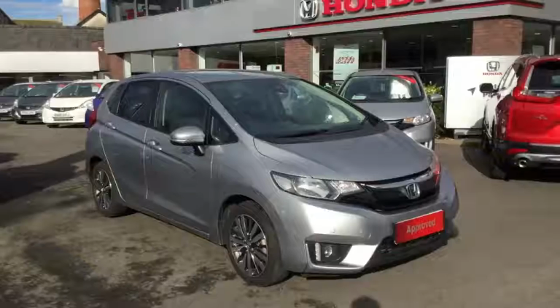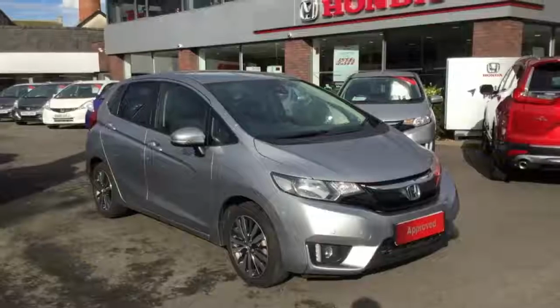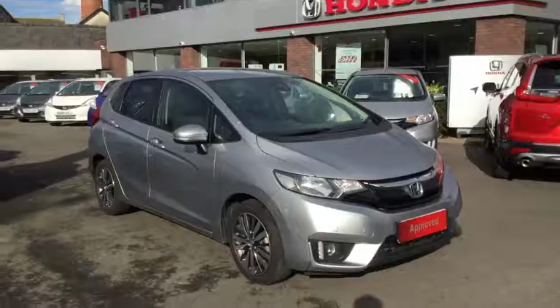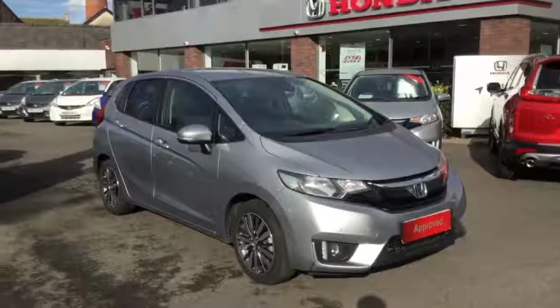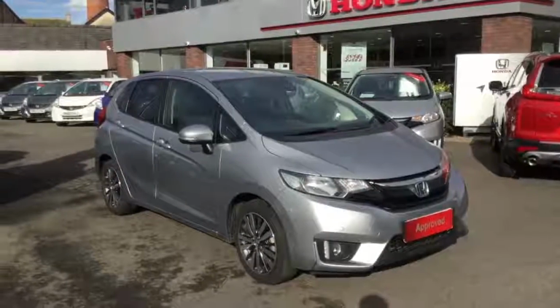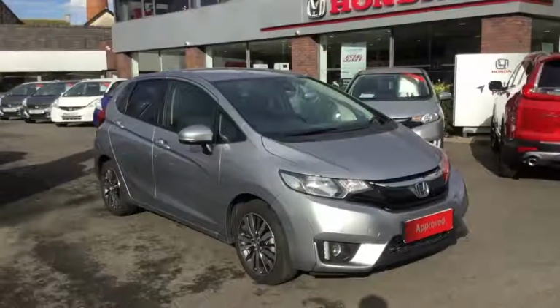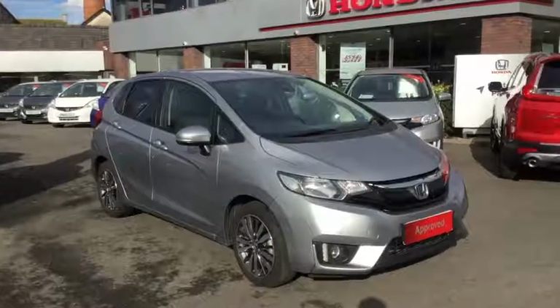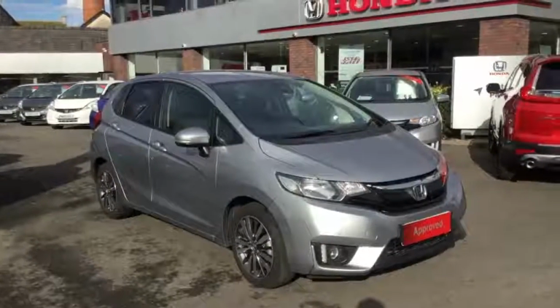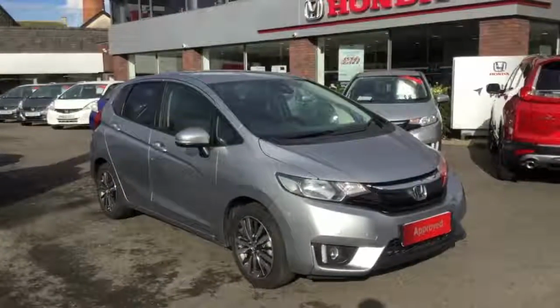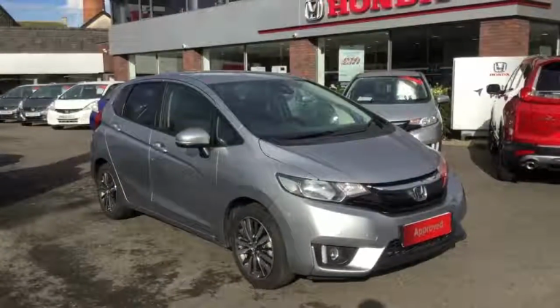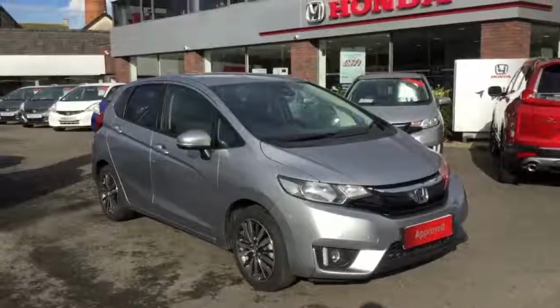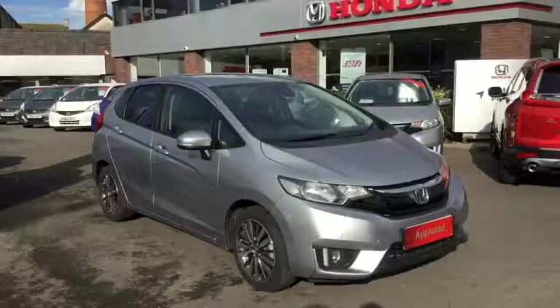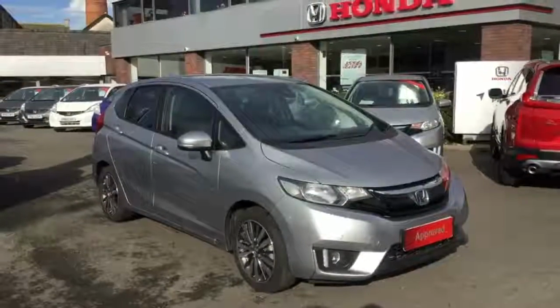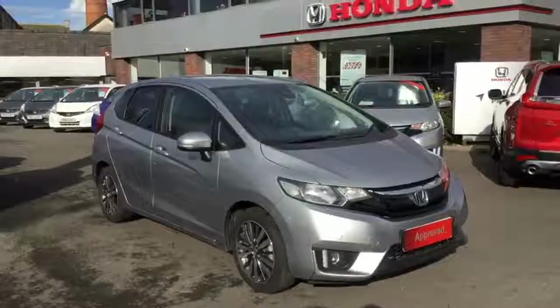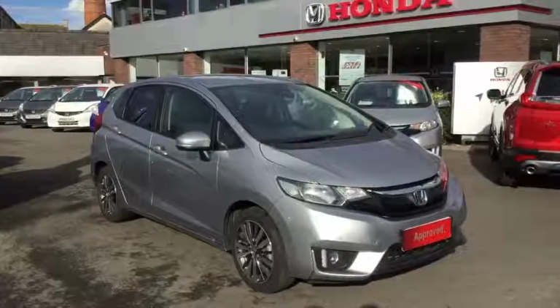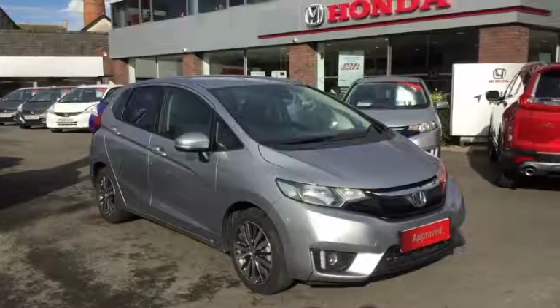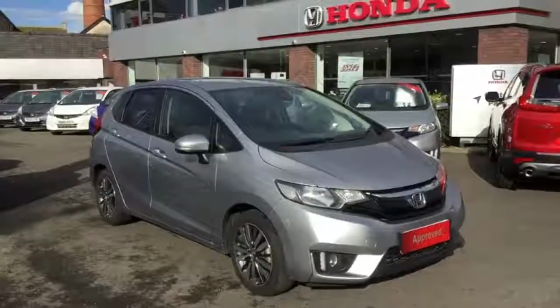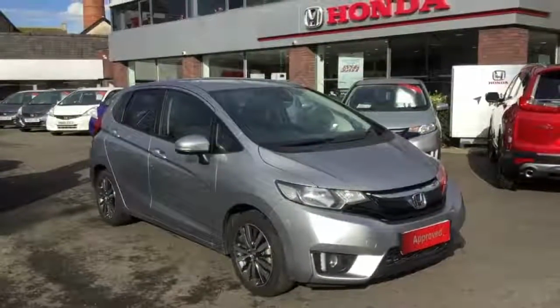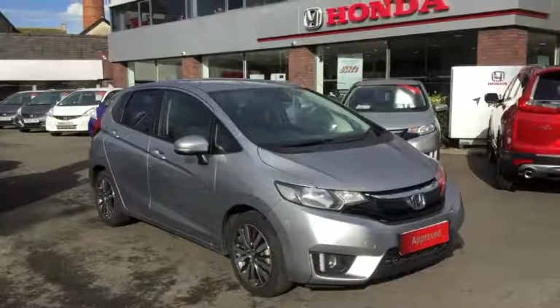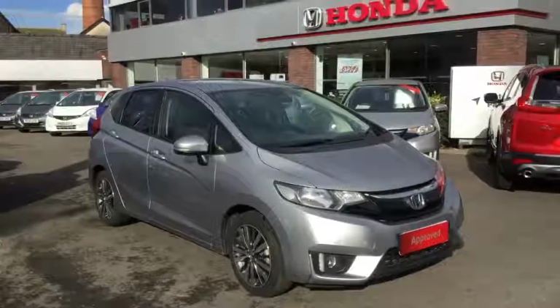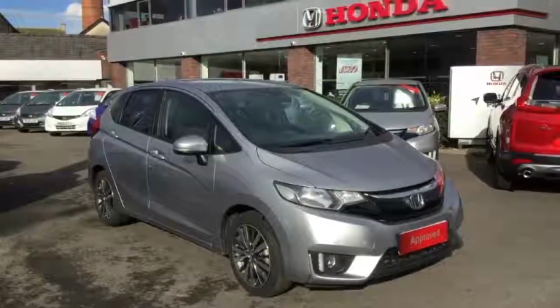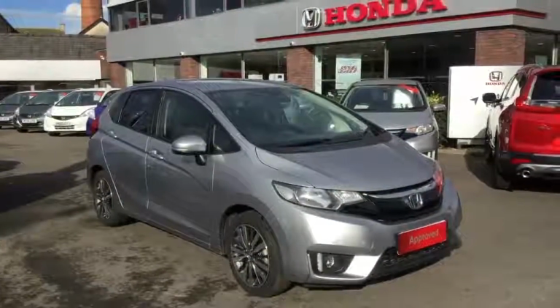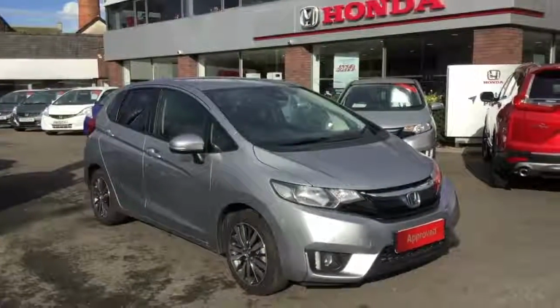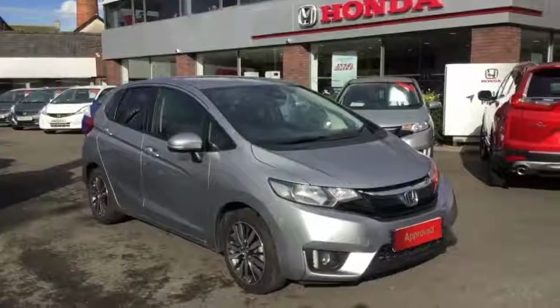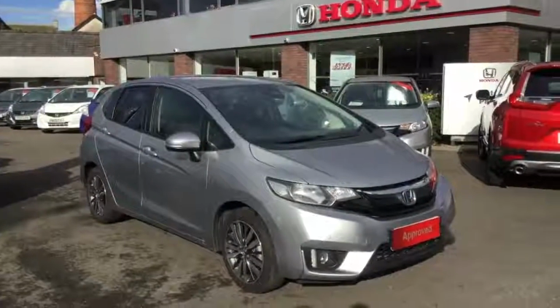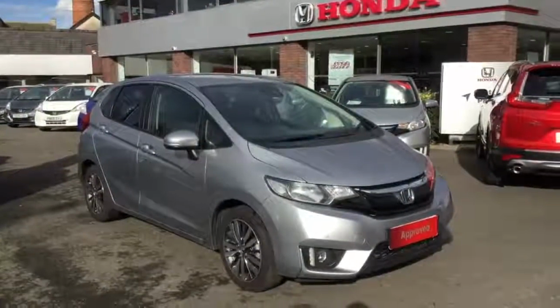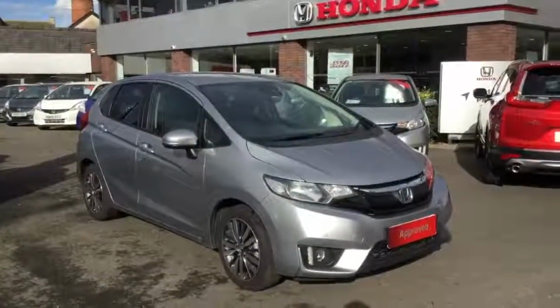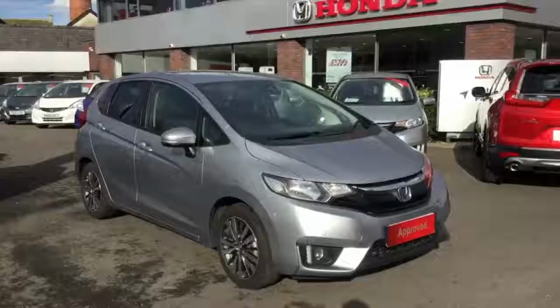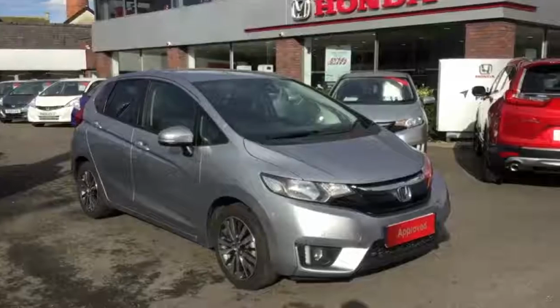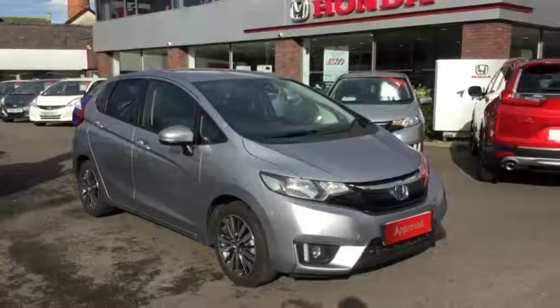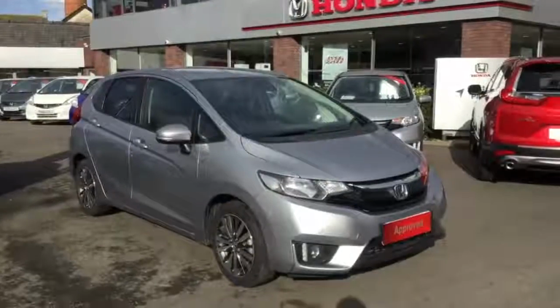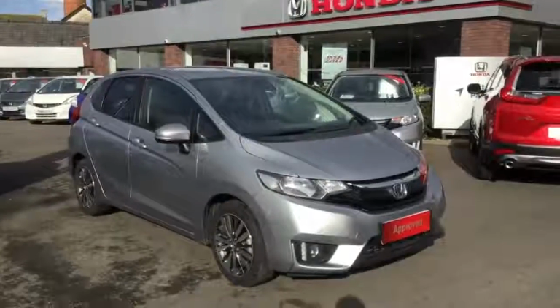Hello and welcome to Greenacre Honda. Here we have a 67 plate Honda Jazz 1.3 EX manual.